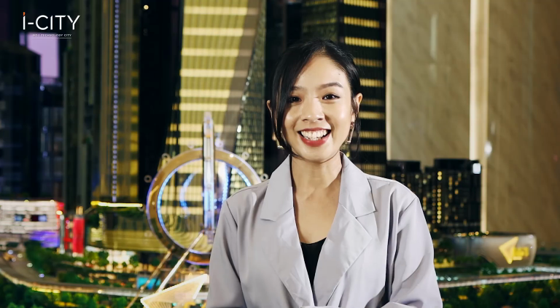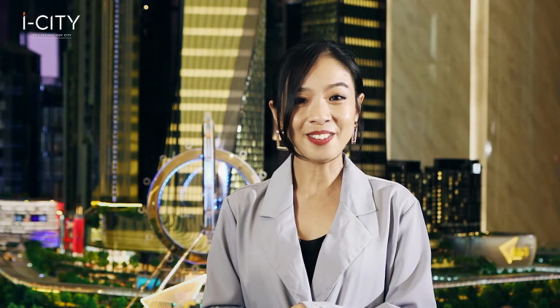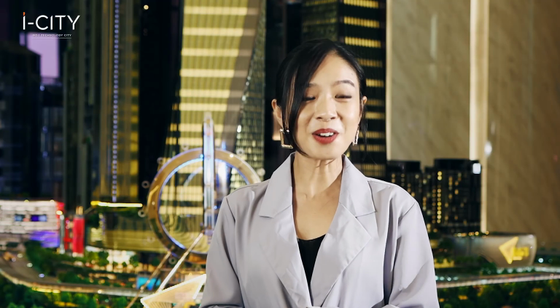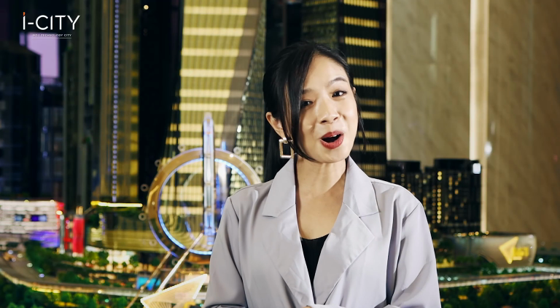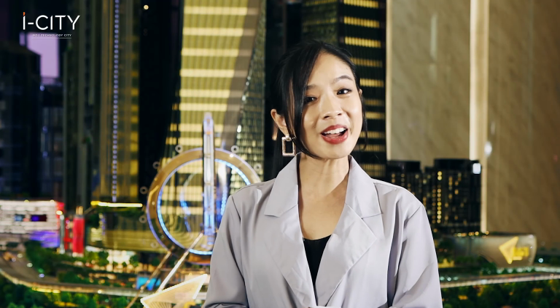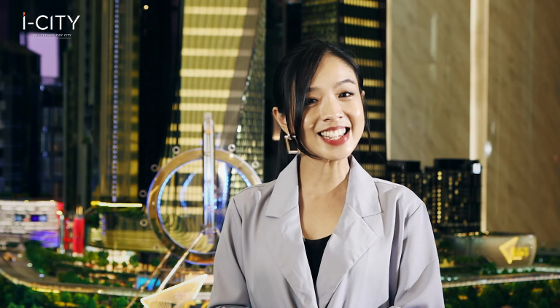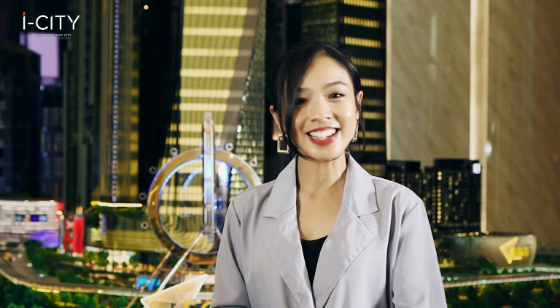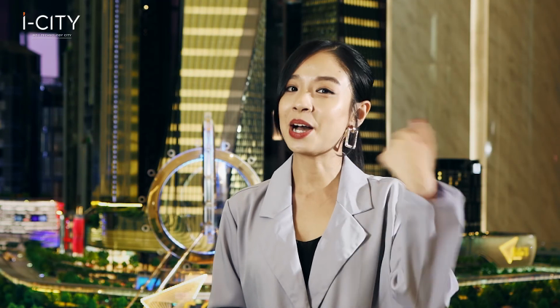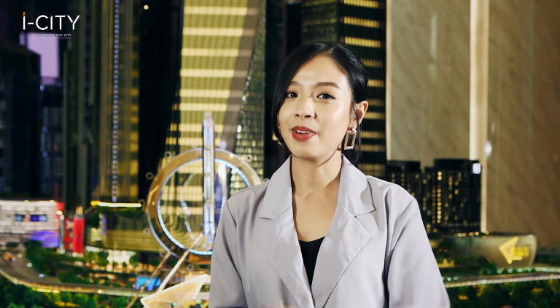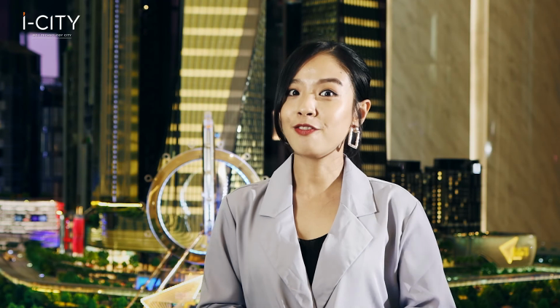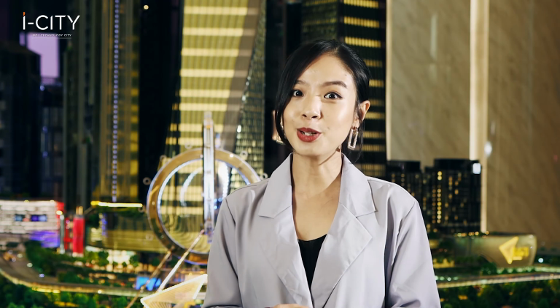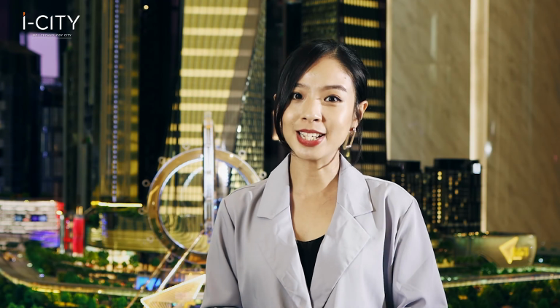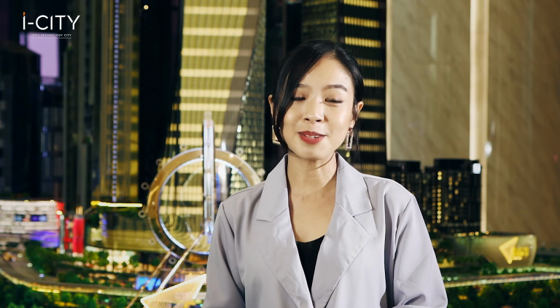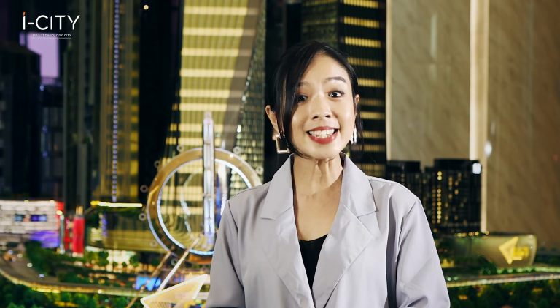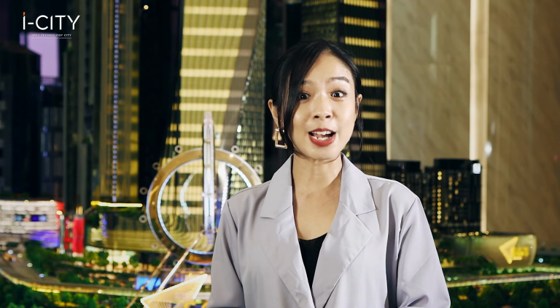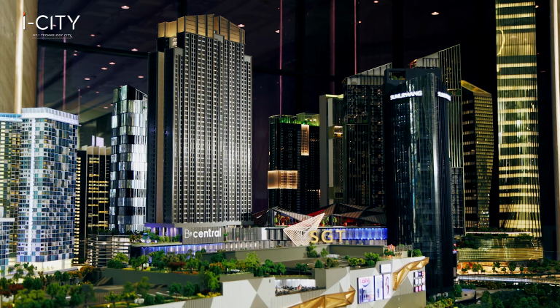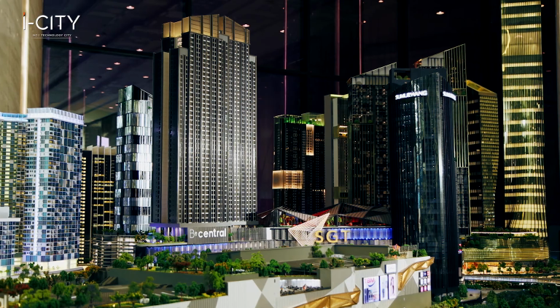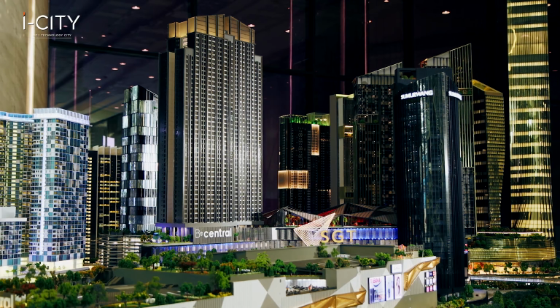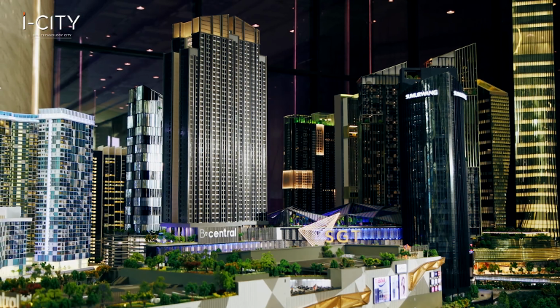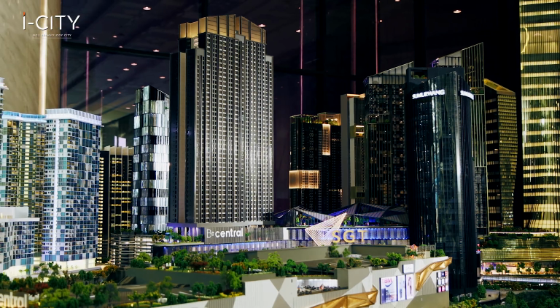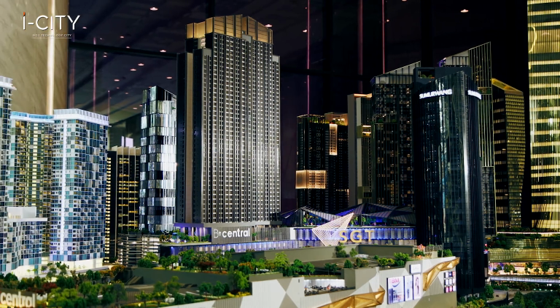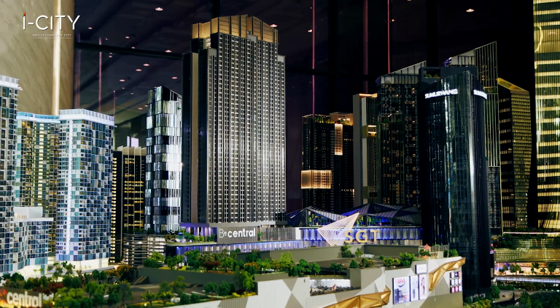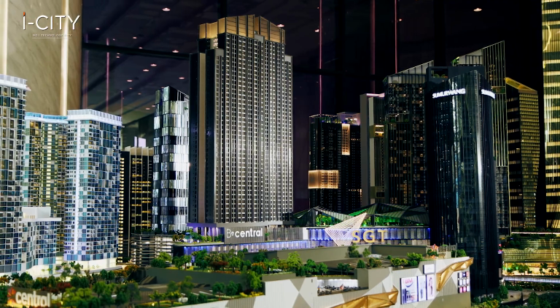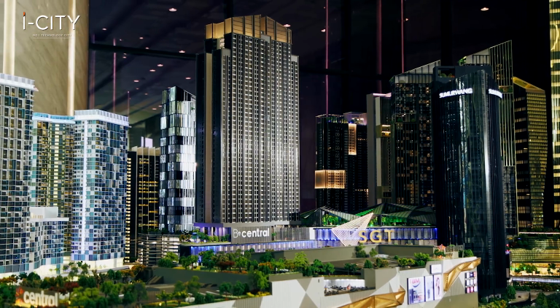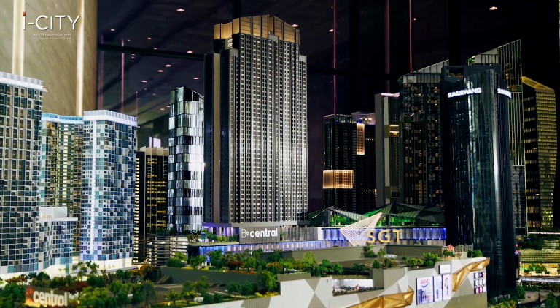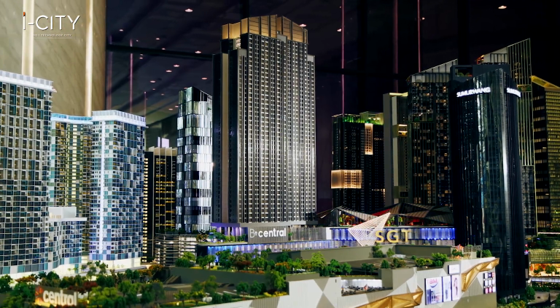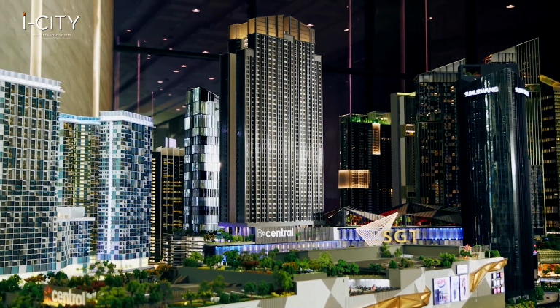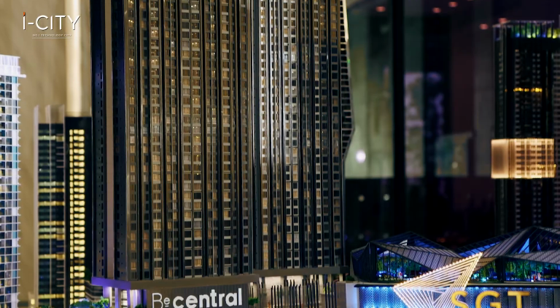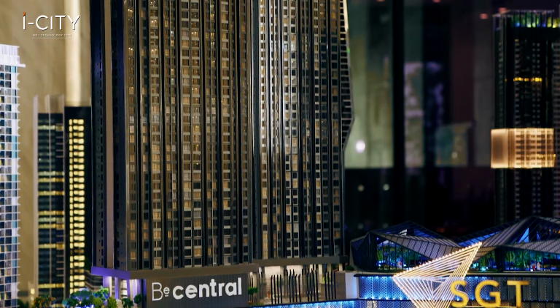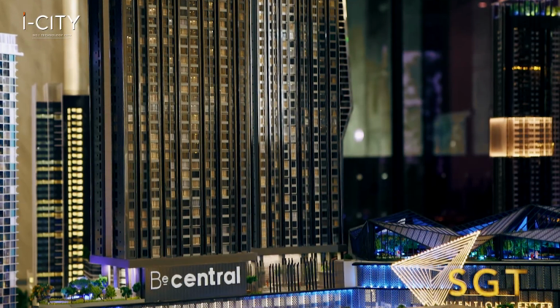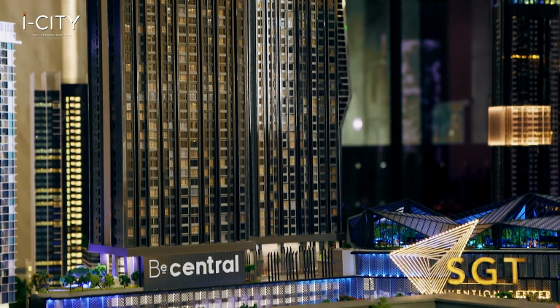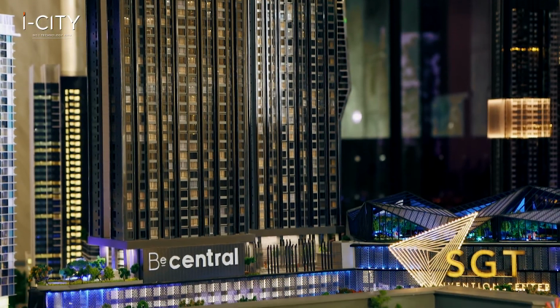Want to know more about this? Follow me to B-Central, the latest residential development in ICT Golden Triangle.